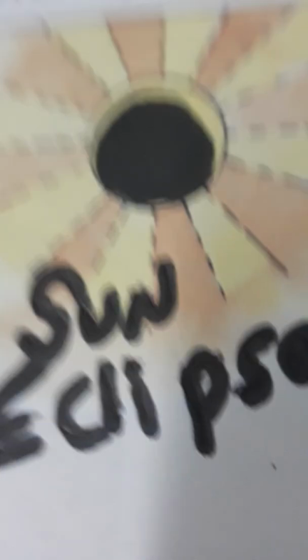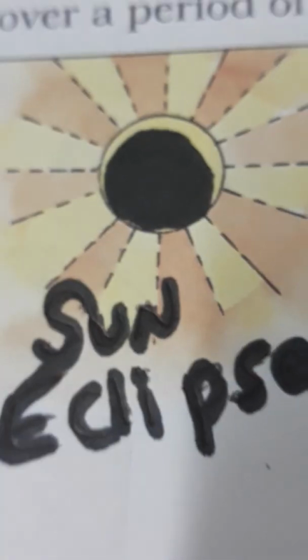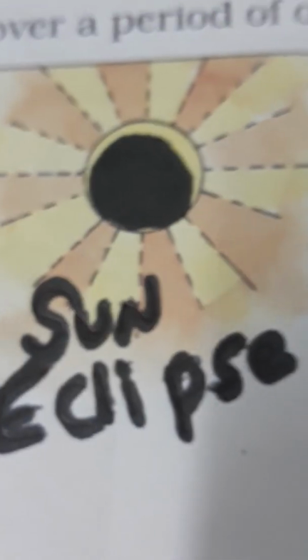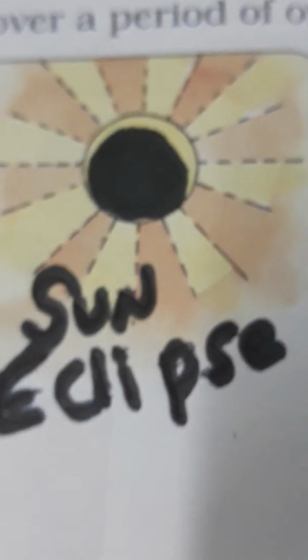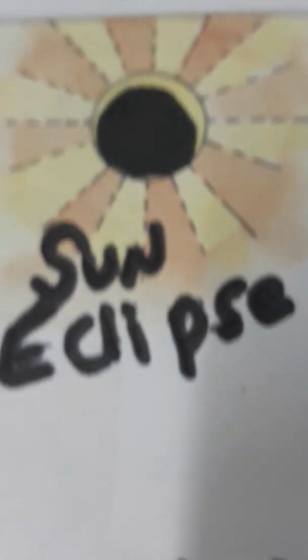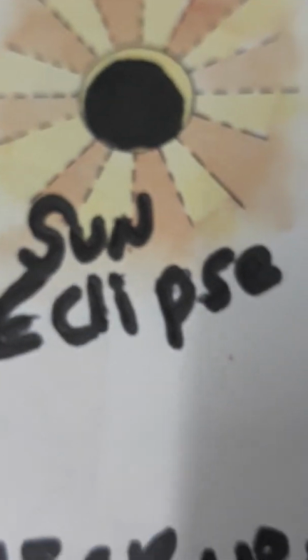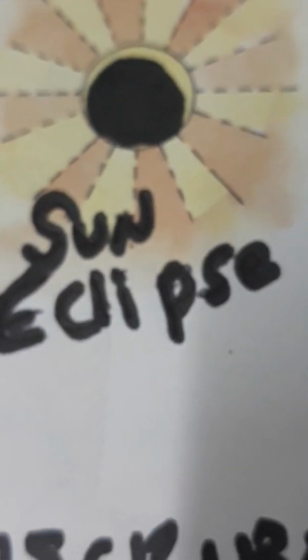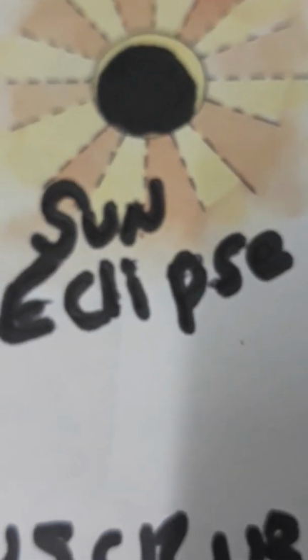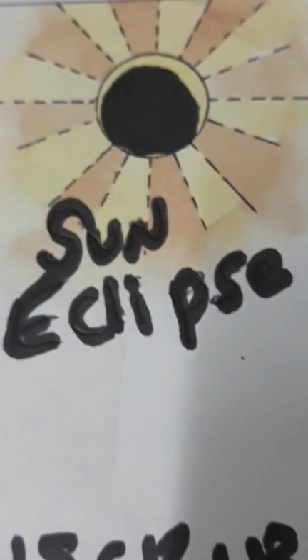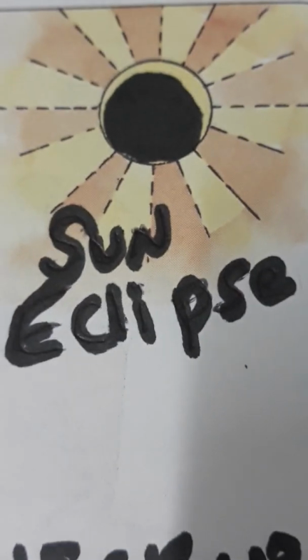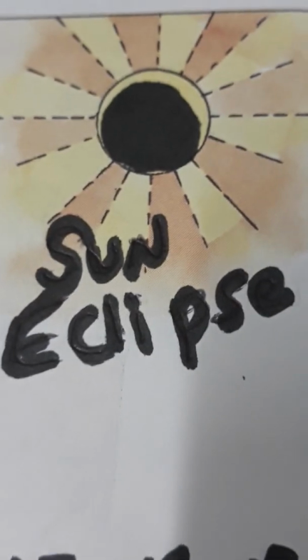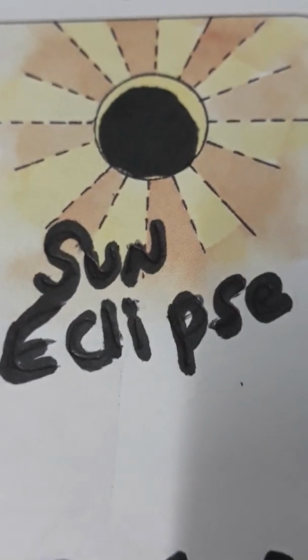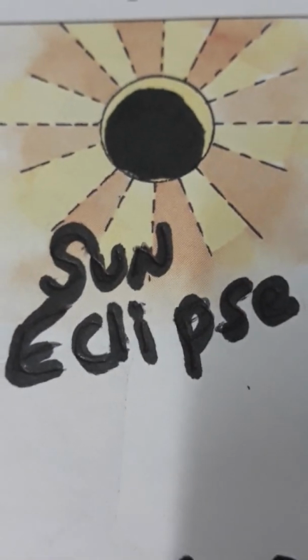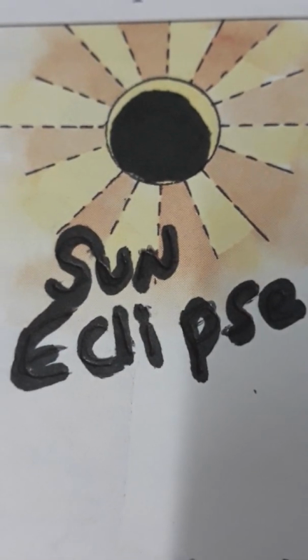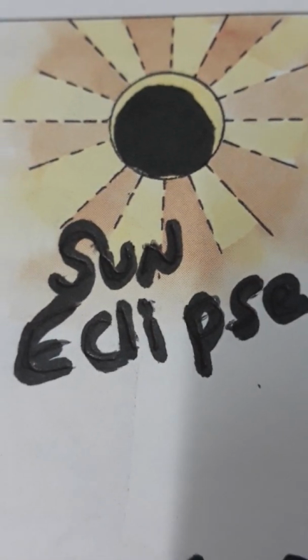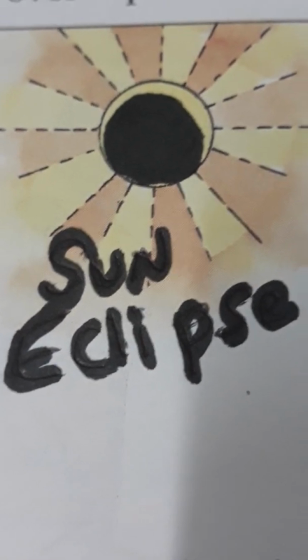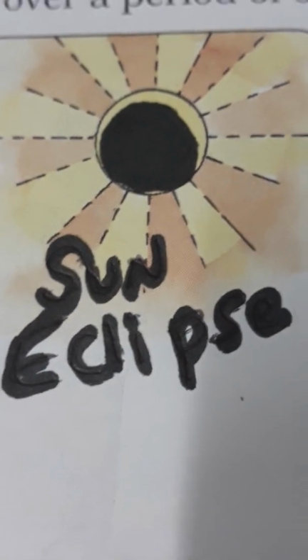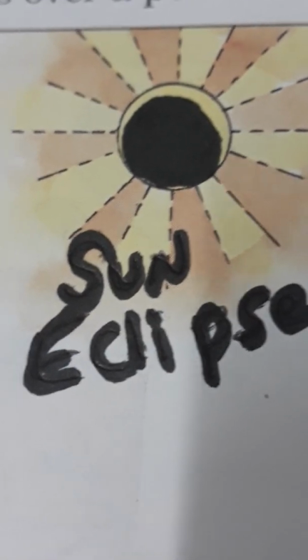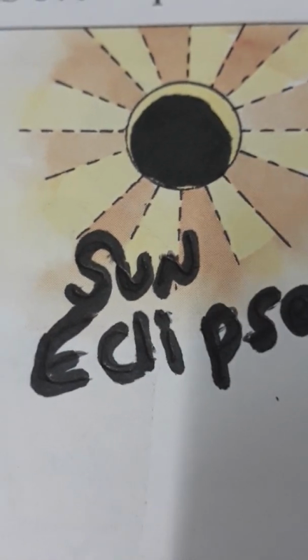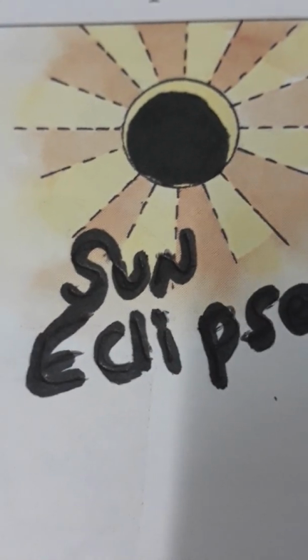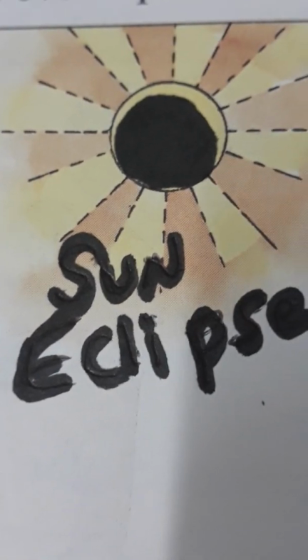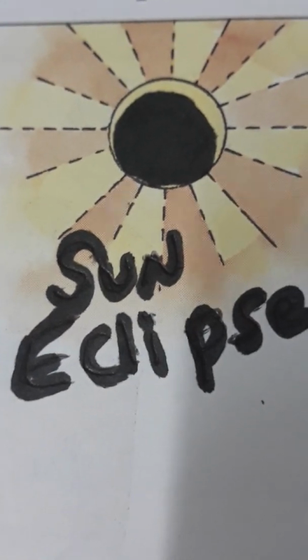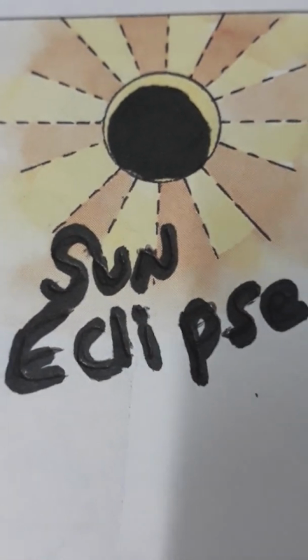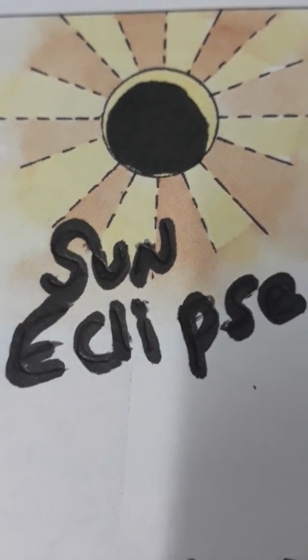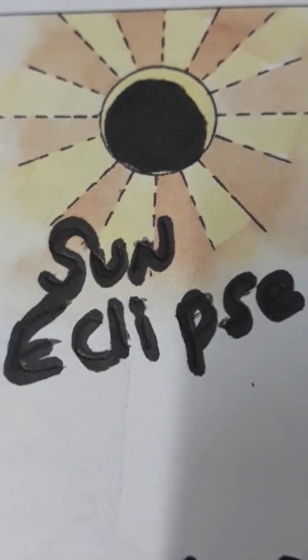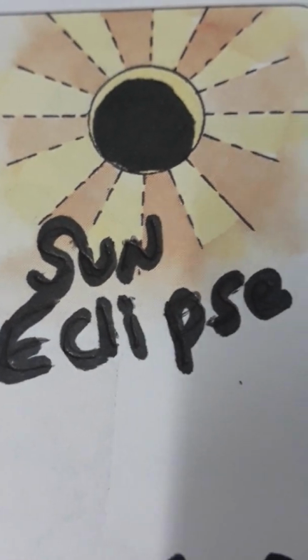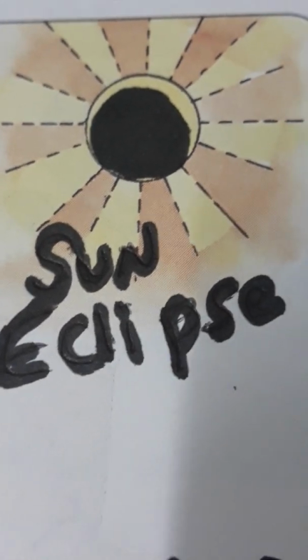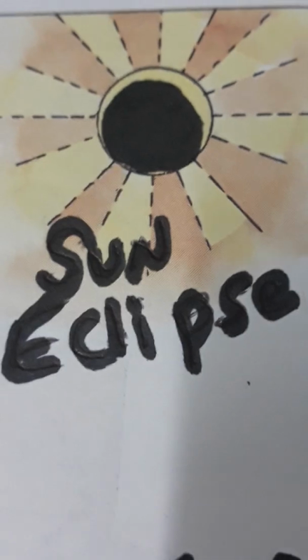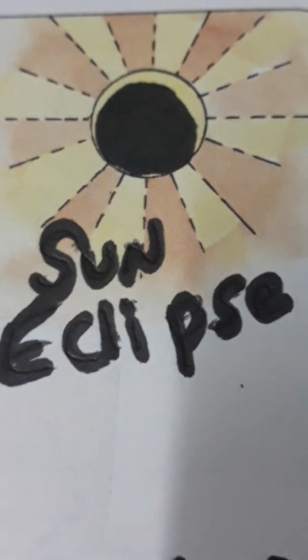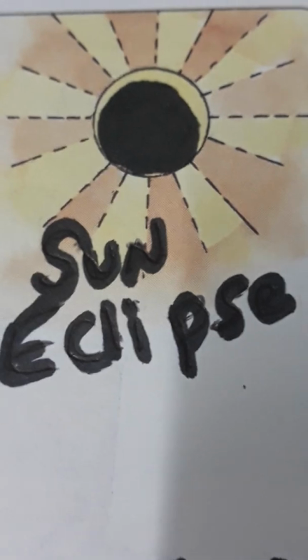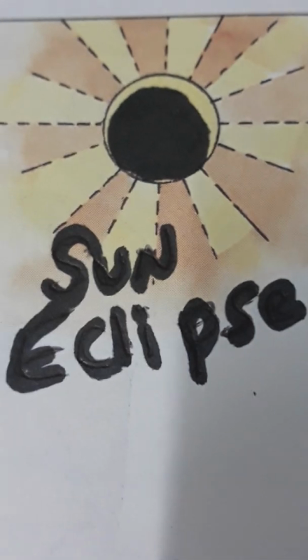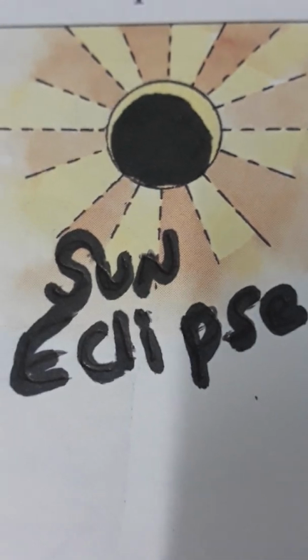Hello friends, welcome back to my channel. Today I will talk about a solar eclipse.